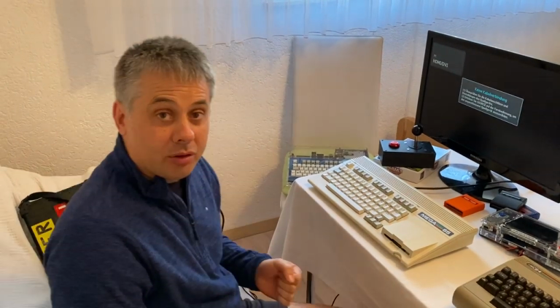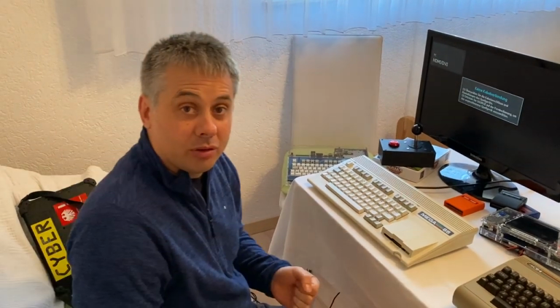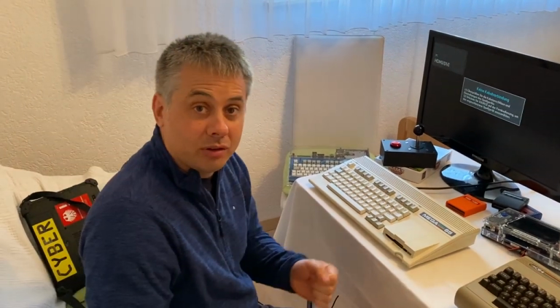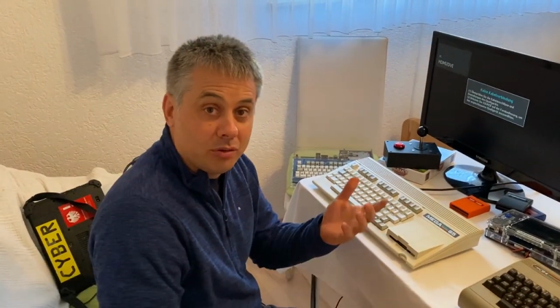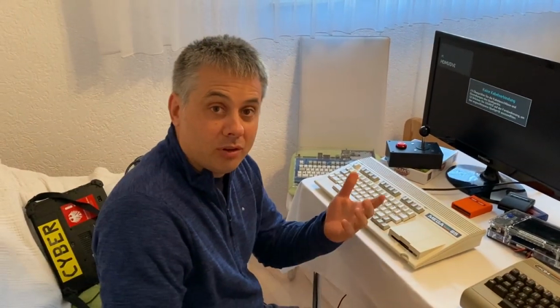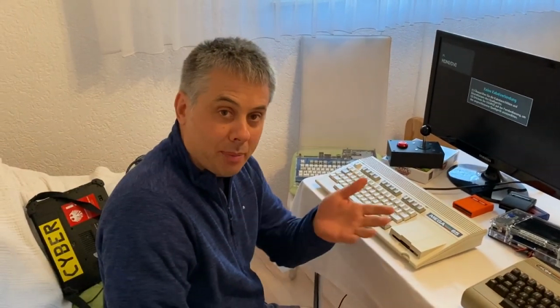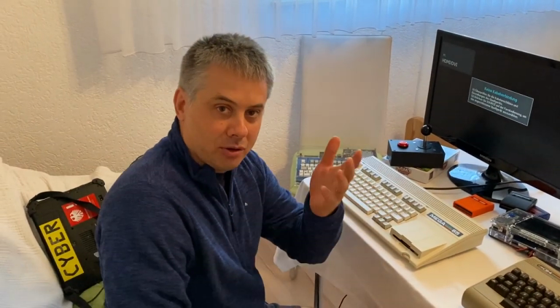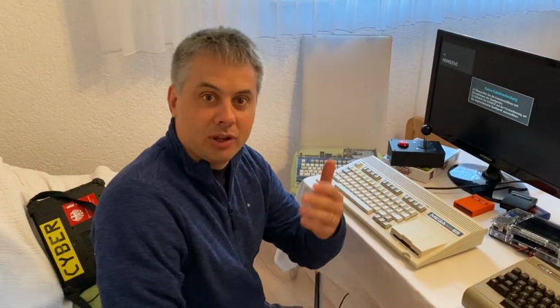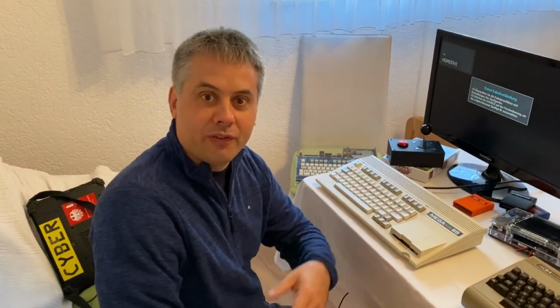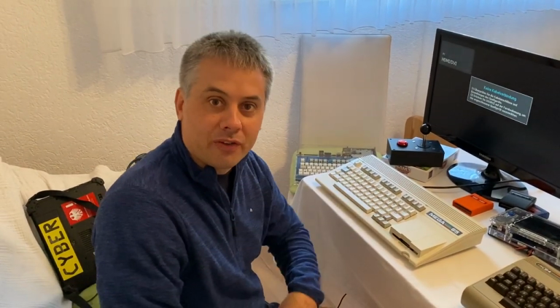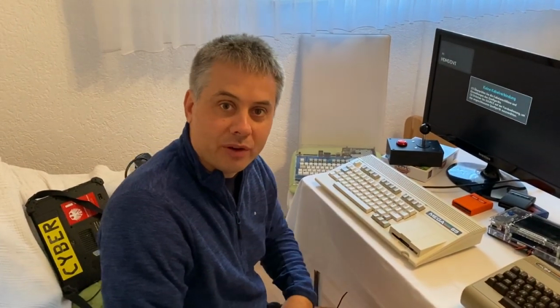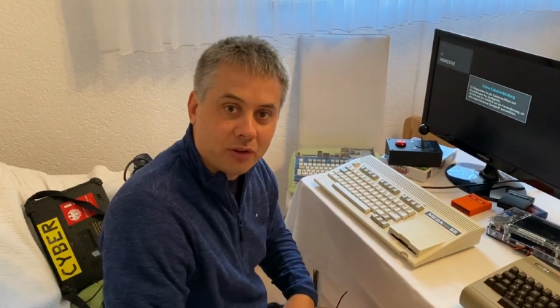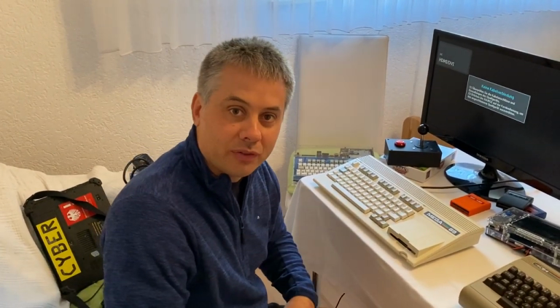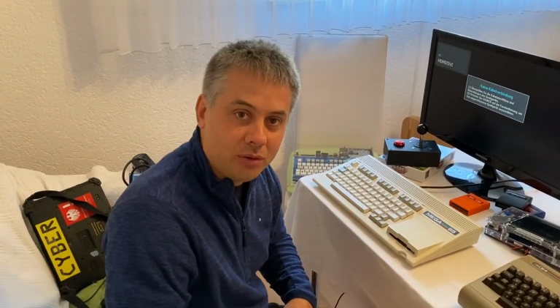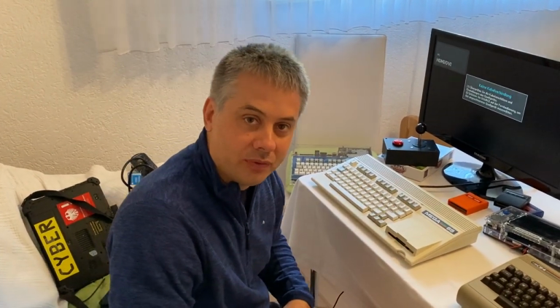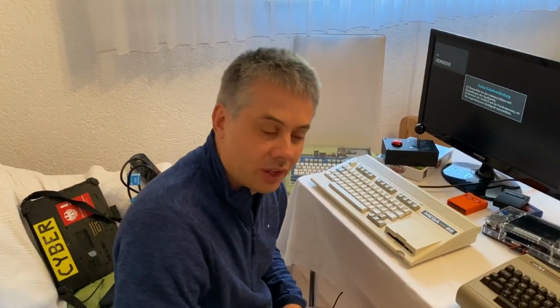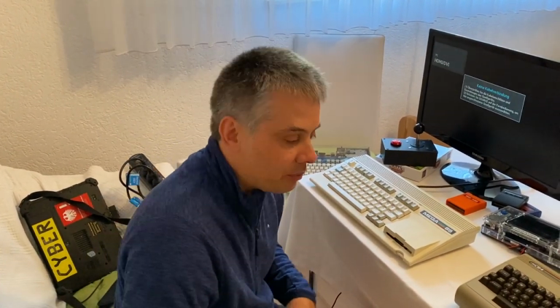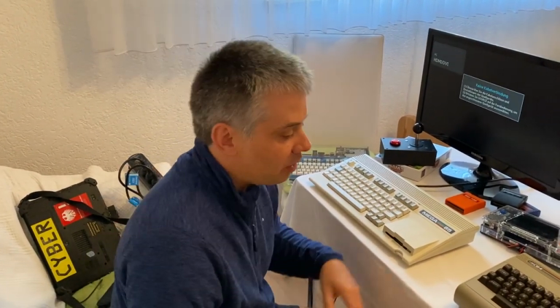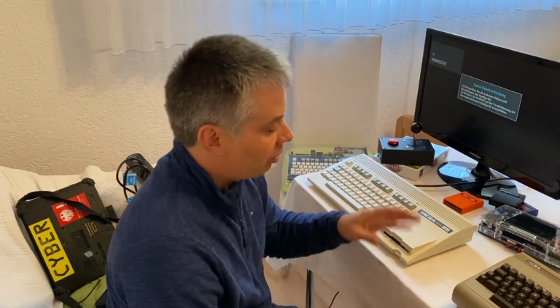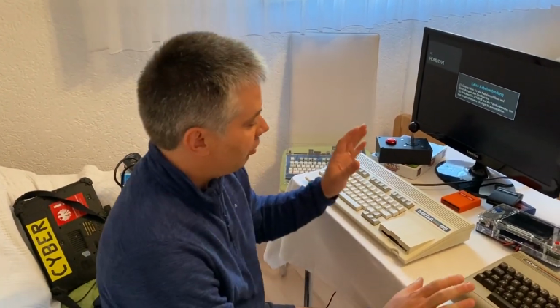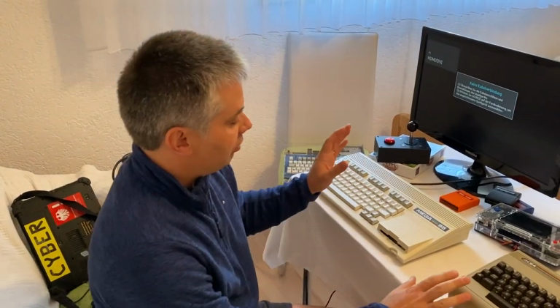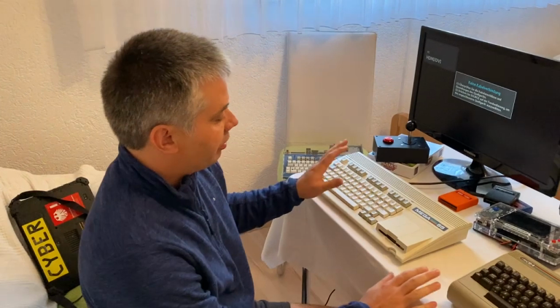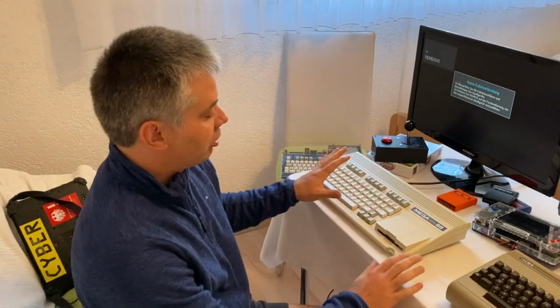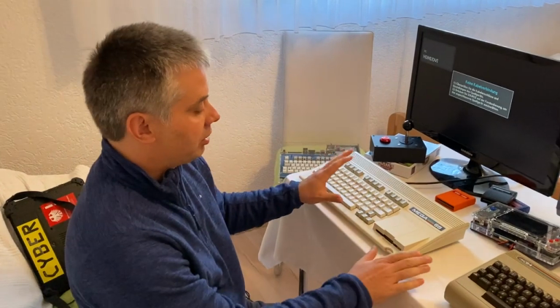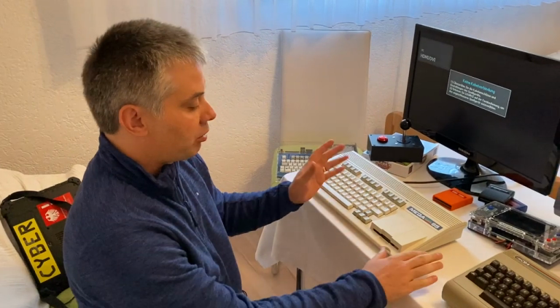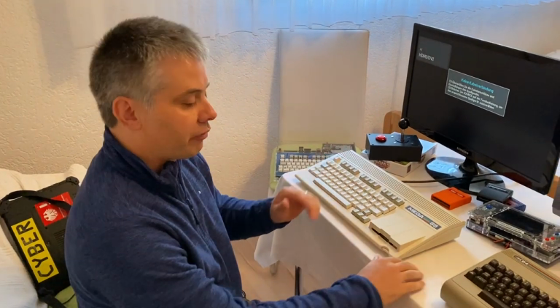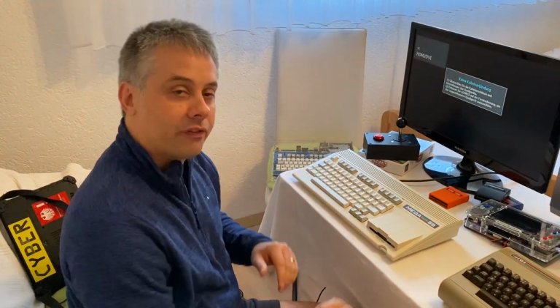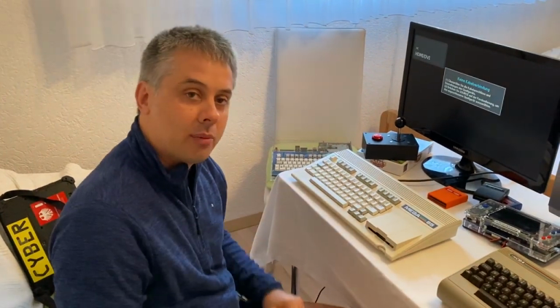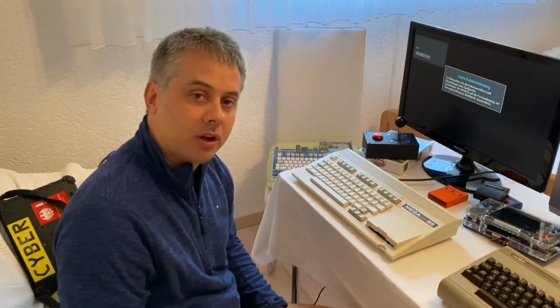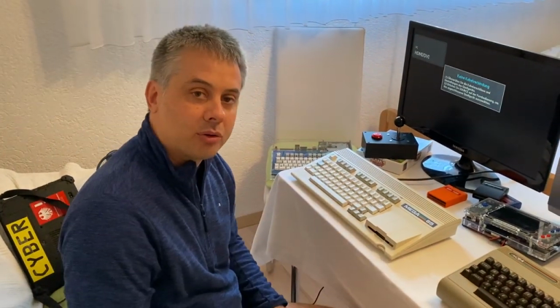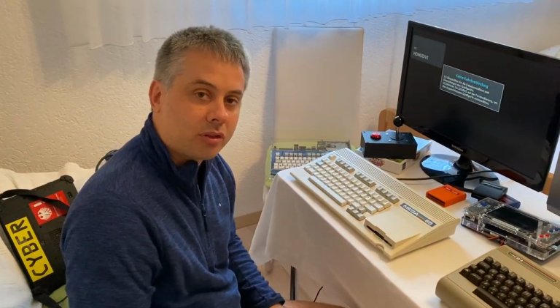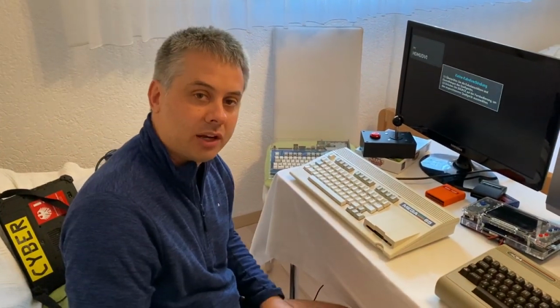Happy New Year for everyone first of all. So here in Germany, just before I fly back home to Australia.